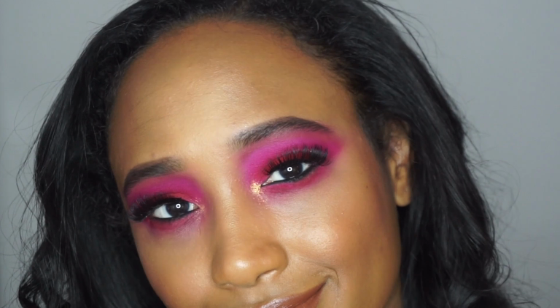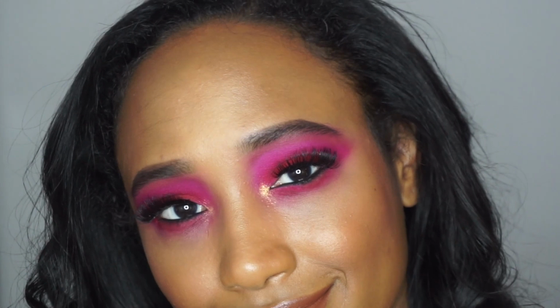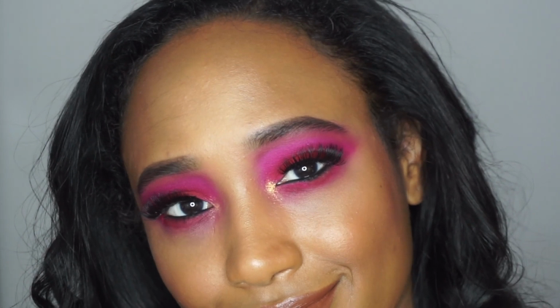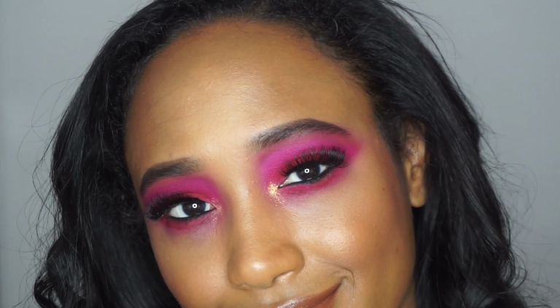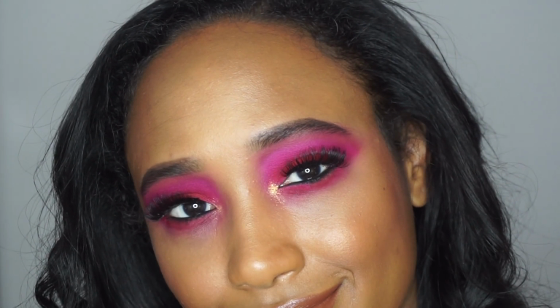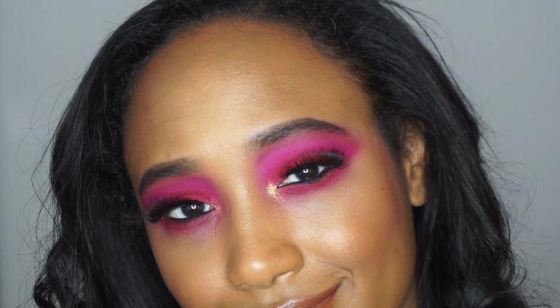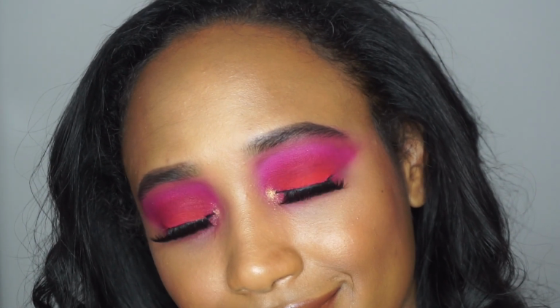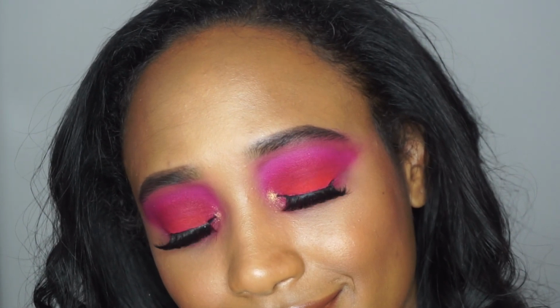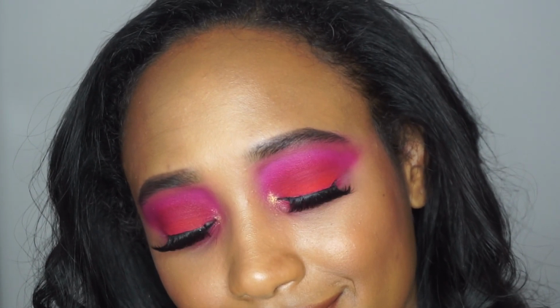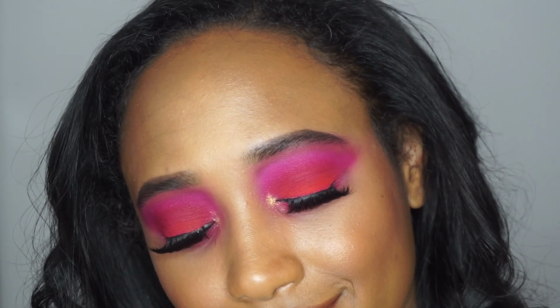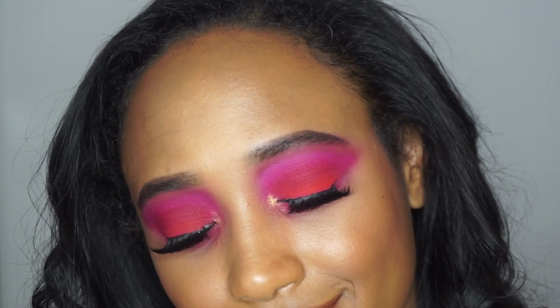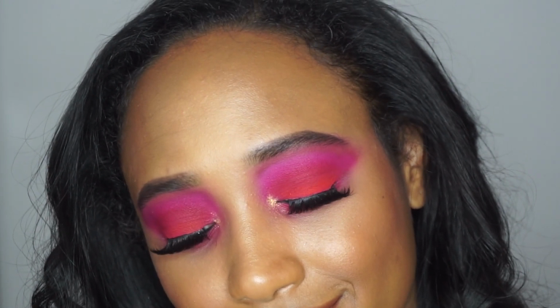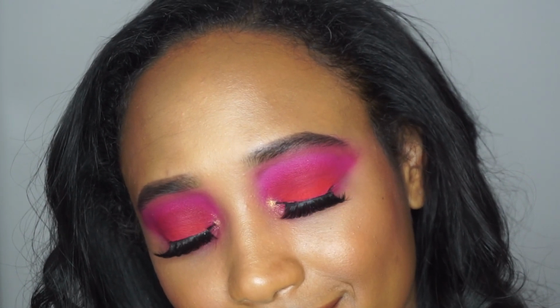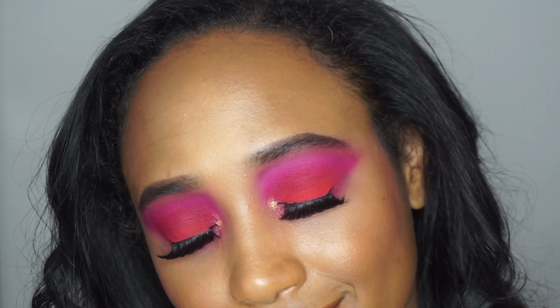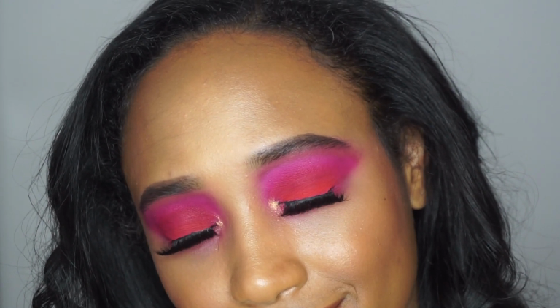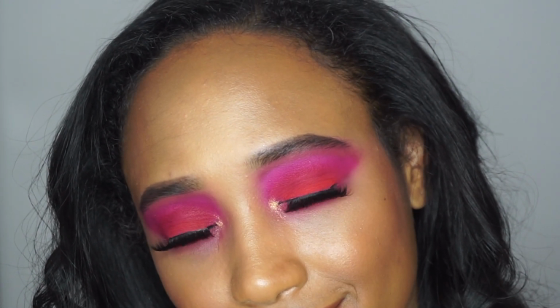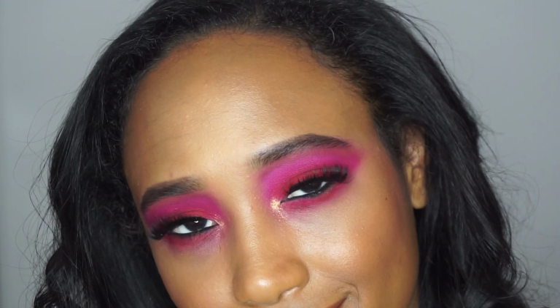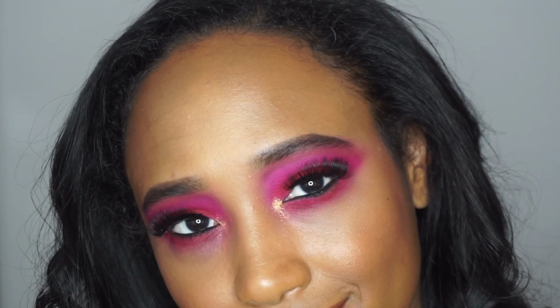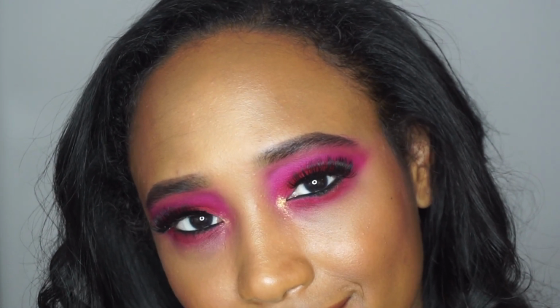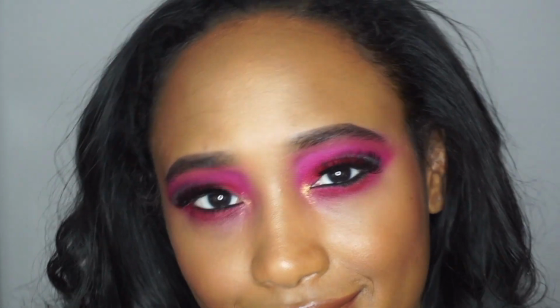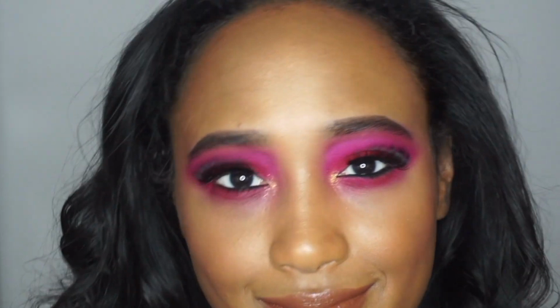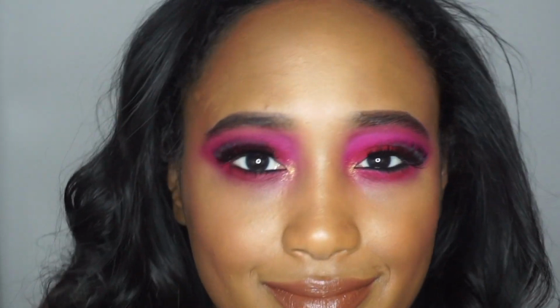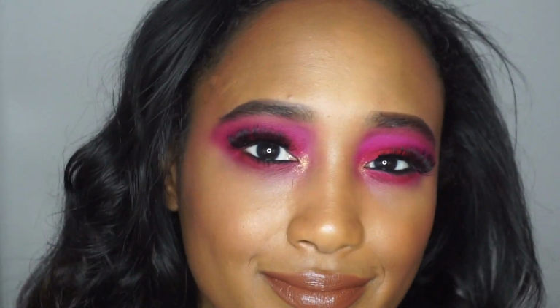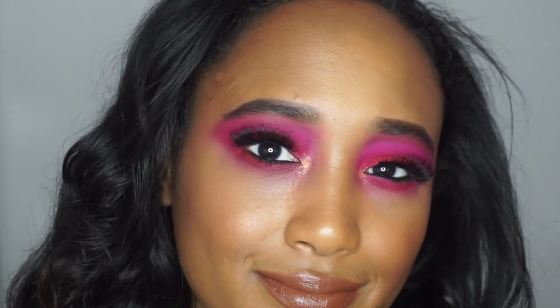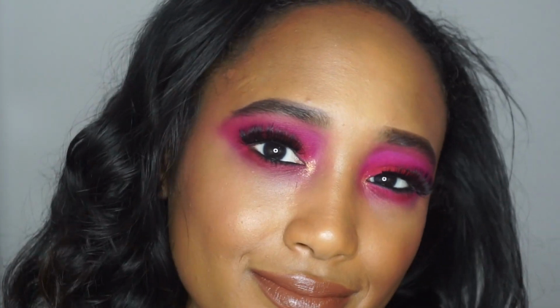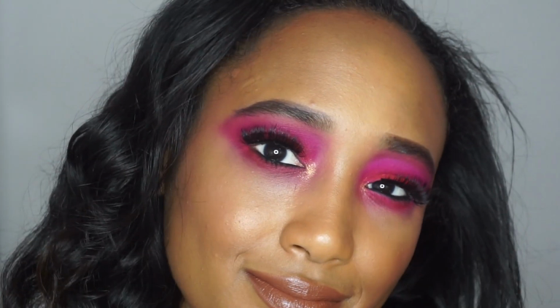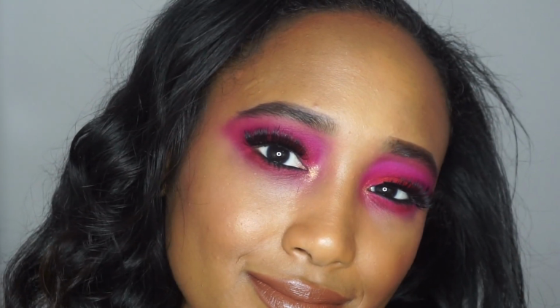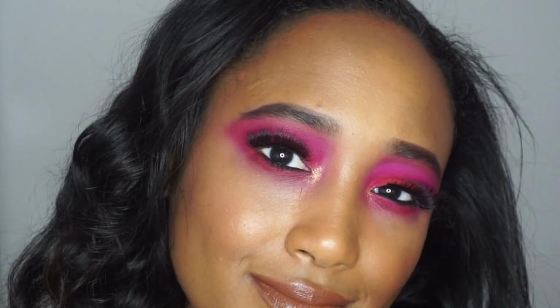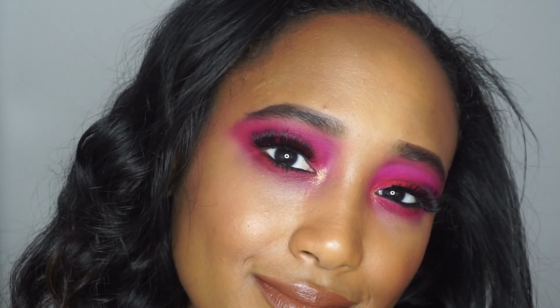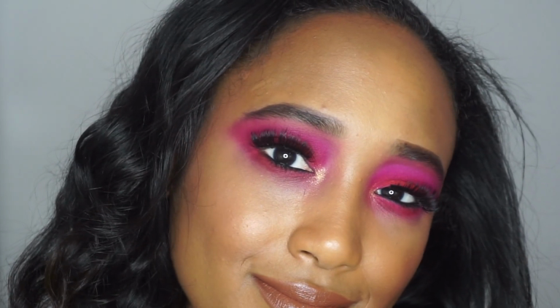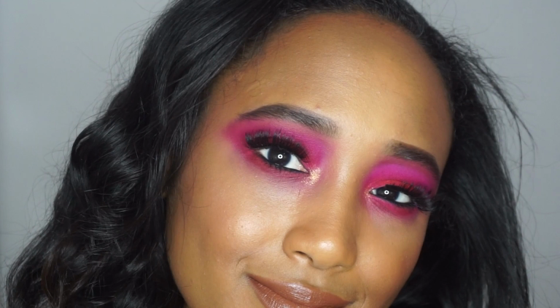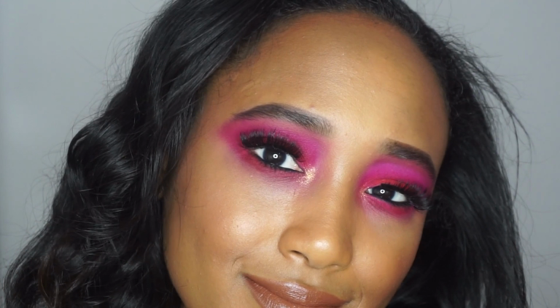Hi, it's Marissa and welcome to my YouTube channel. Today I'm just going to be filming this pretty pink summery look.